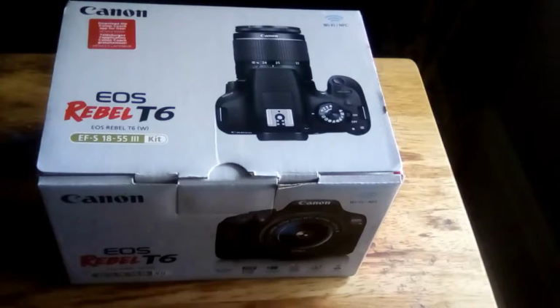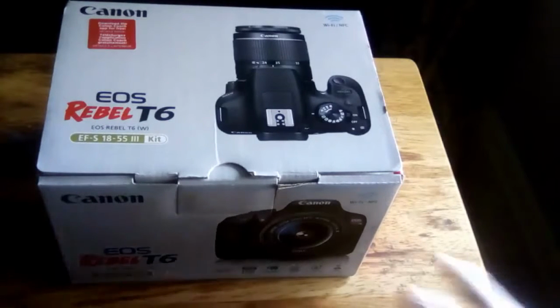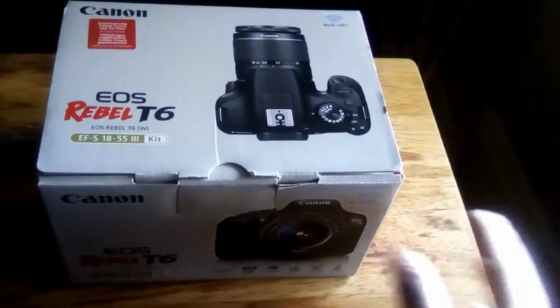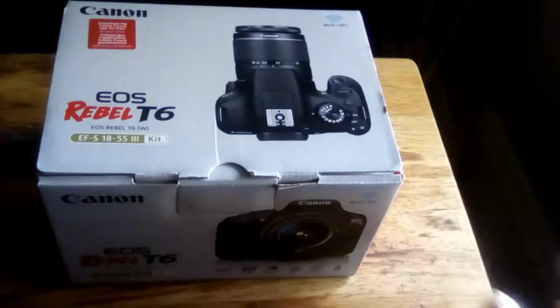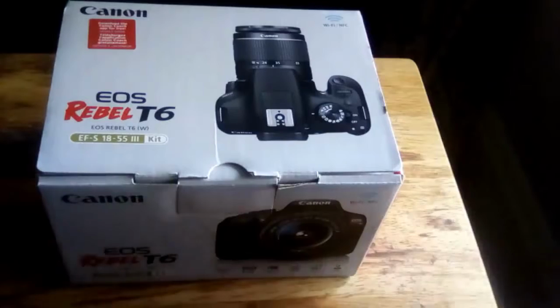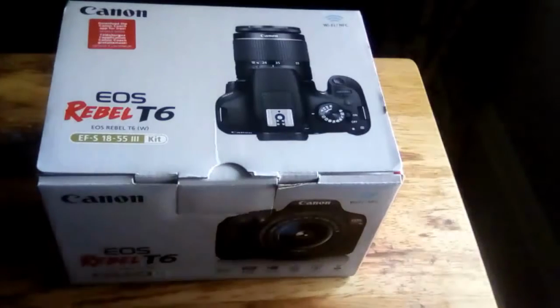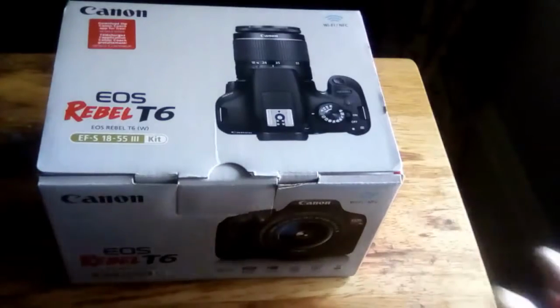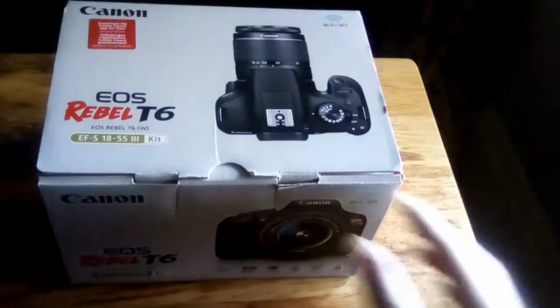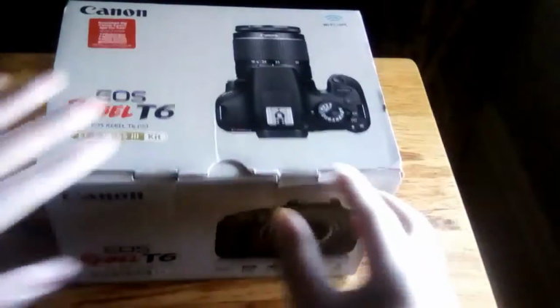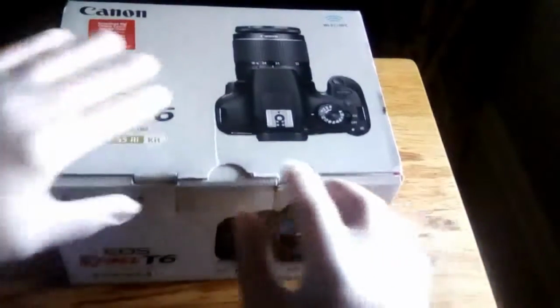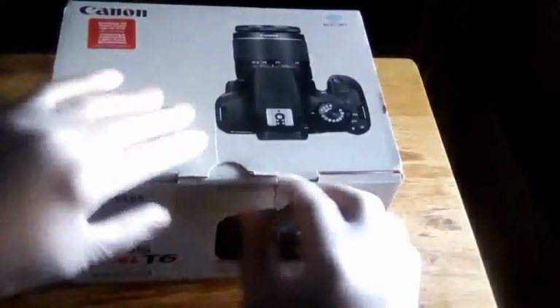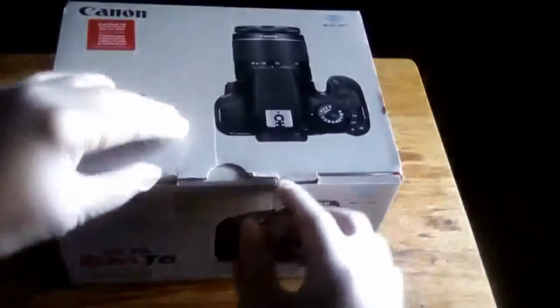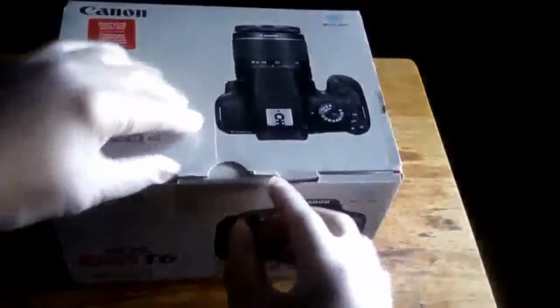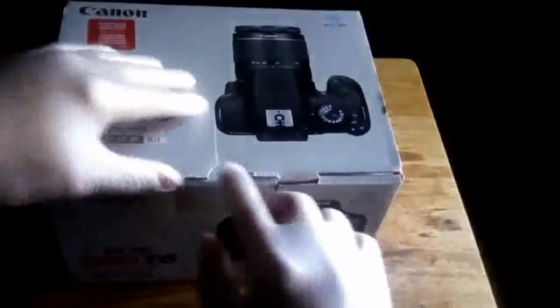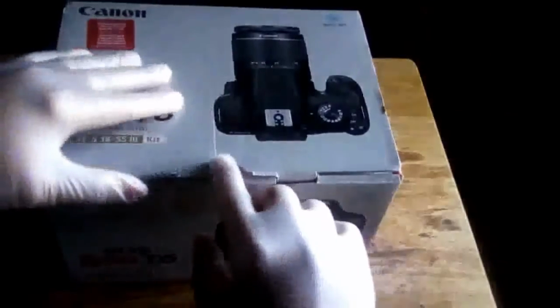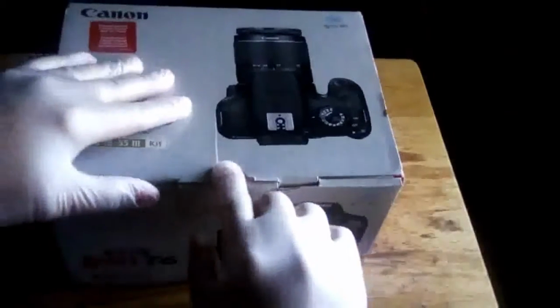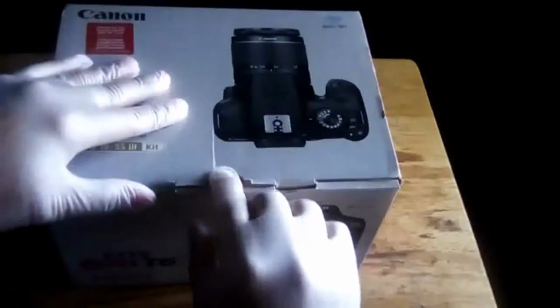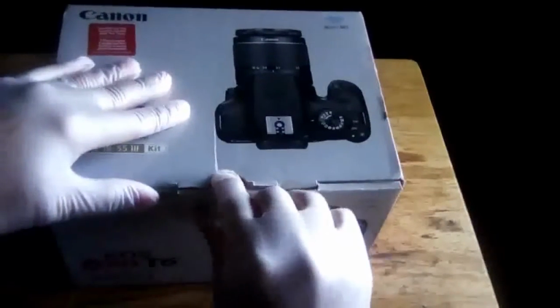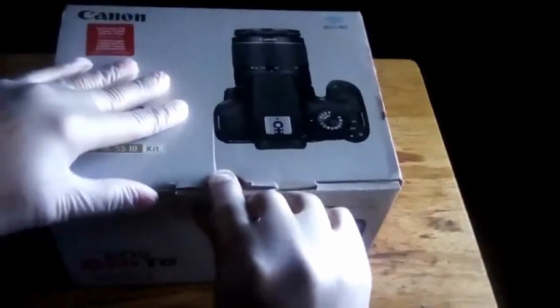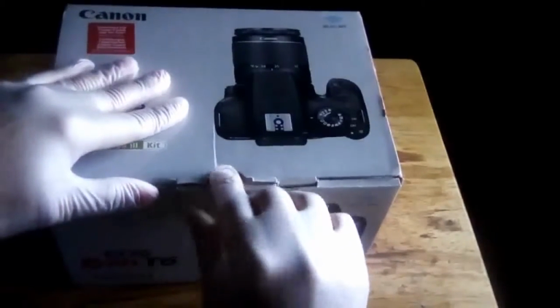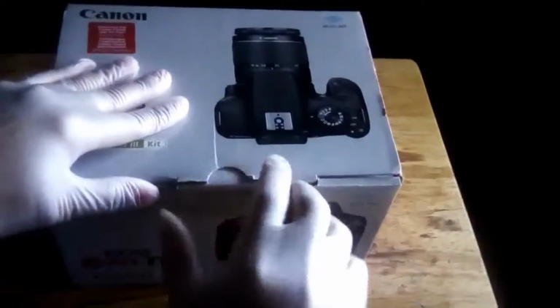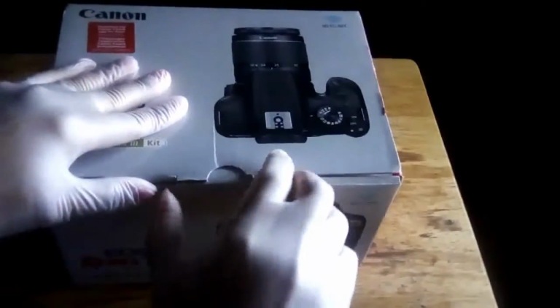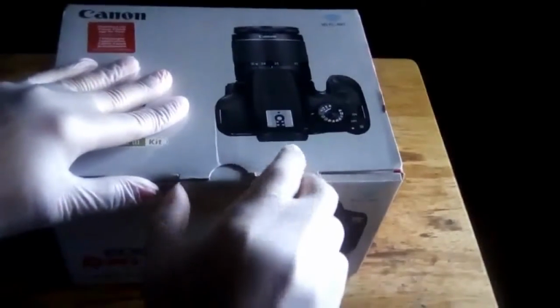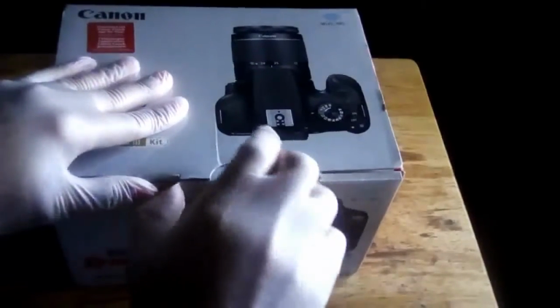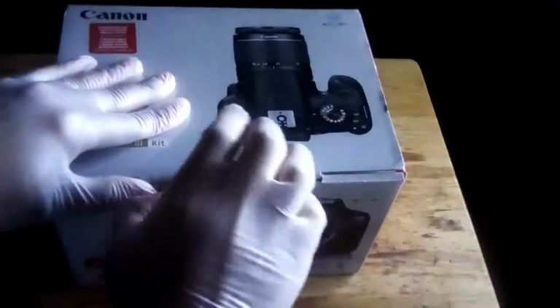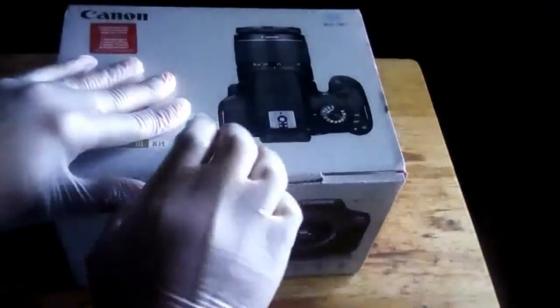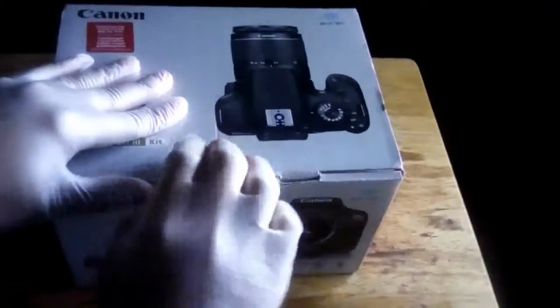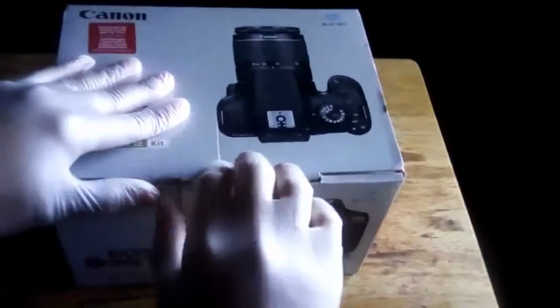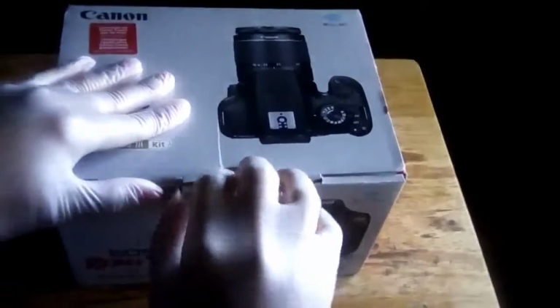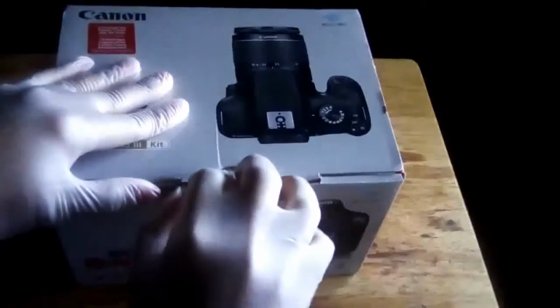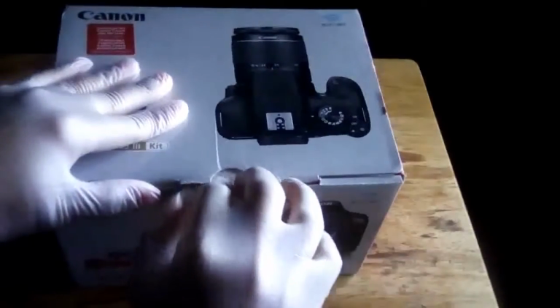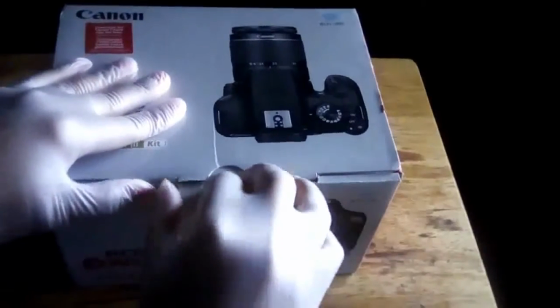Okay, let's begin with the unboxing, shall we? I'm wearing gloves because I have just cross-dressing skills on my hand.